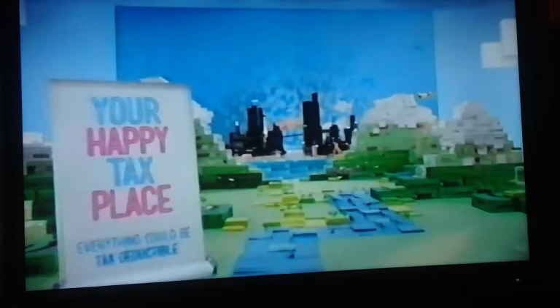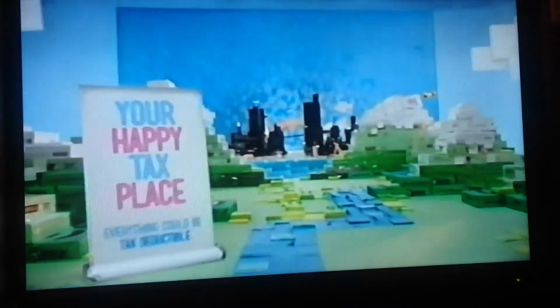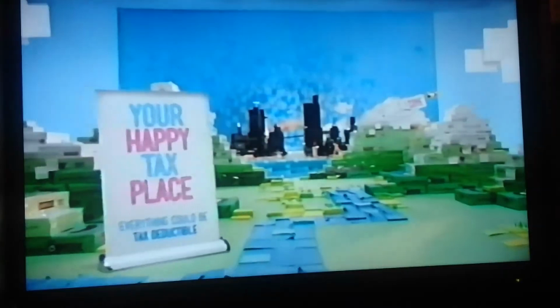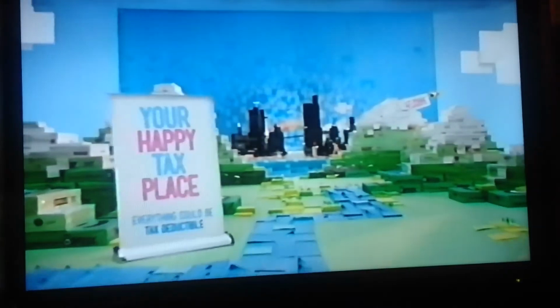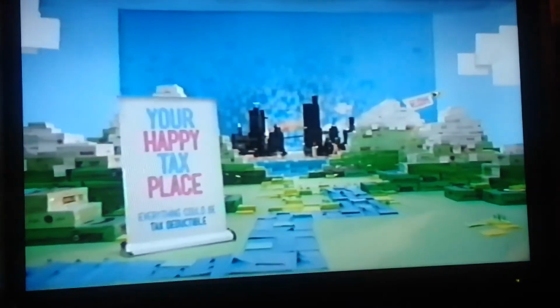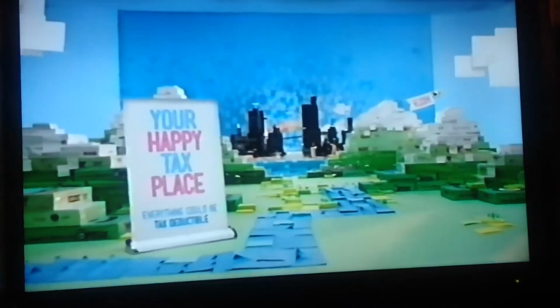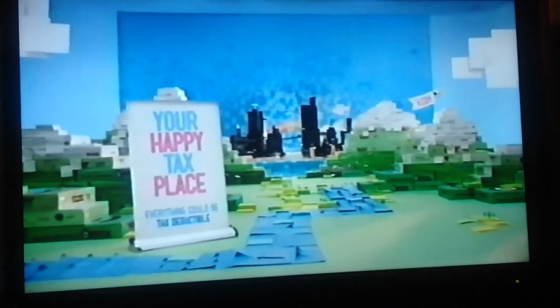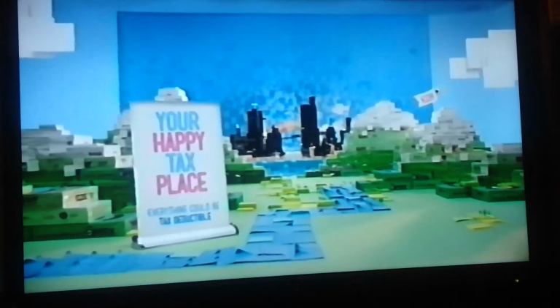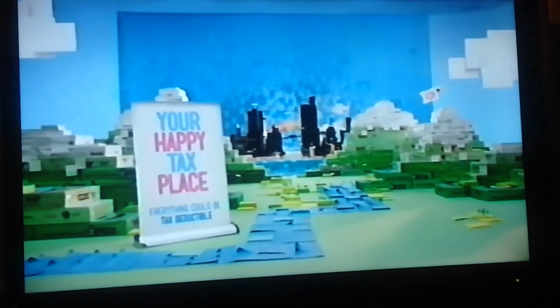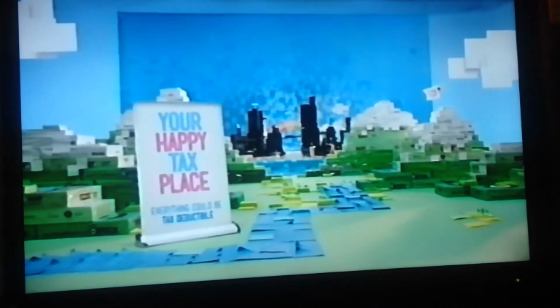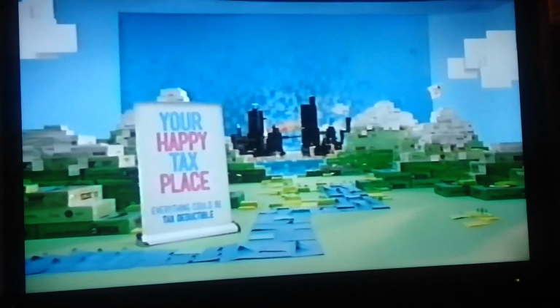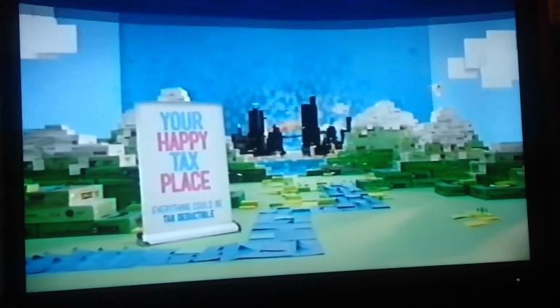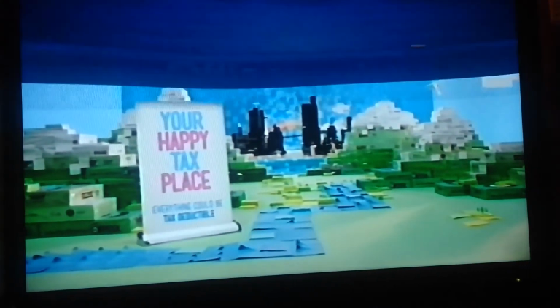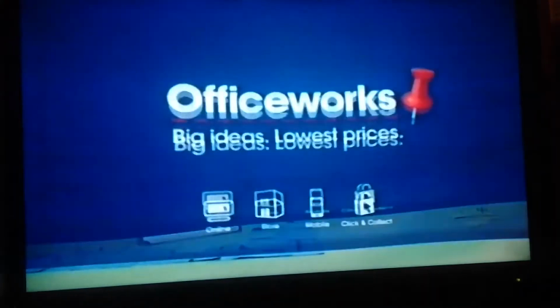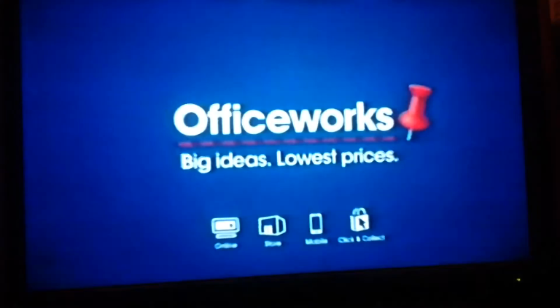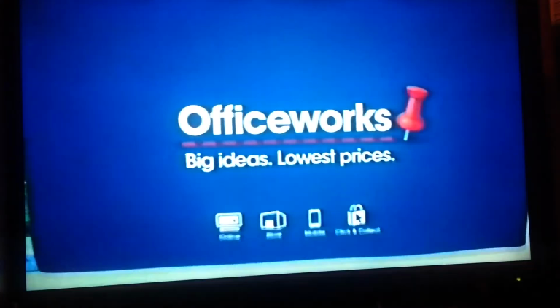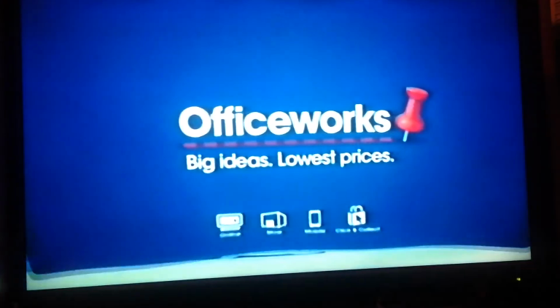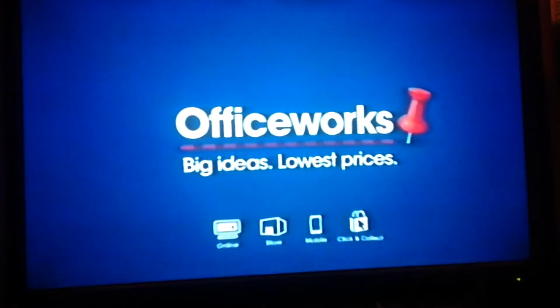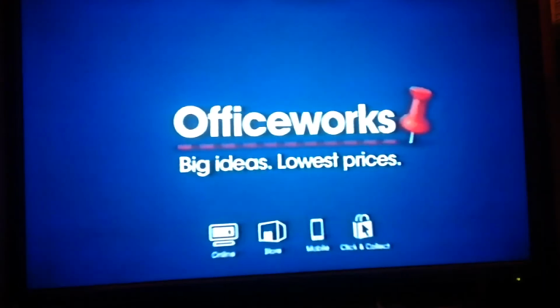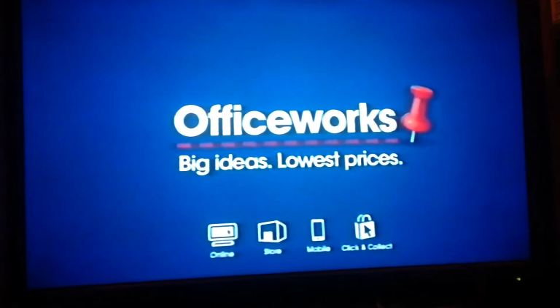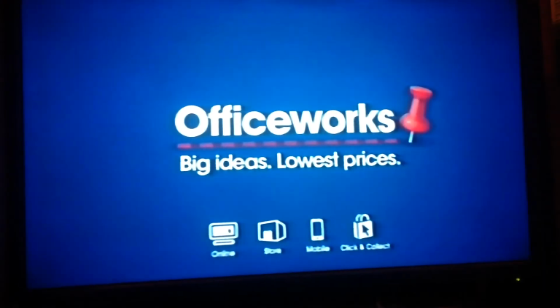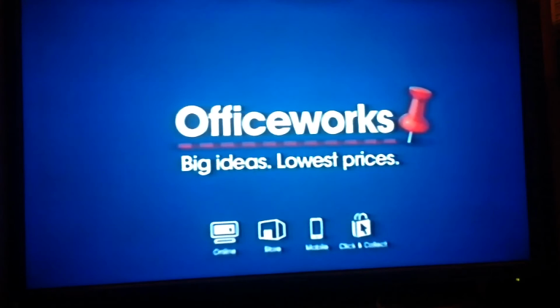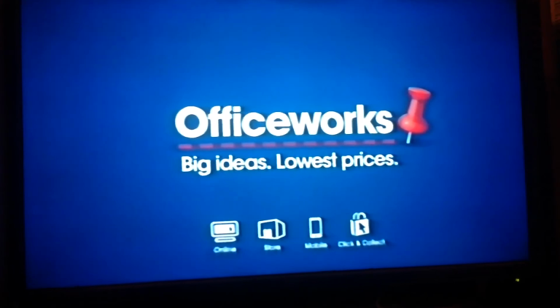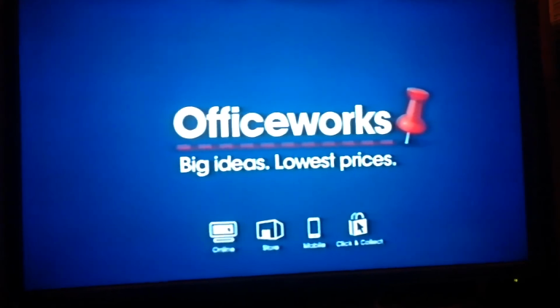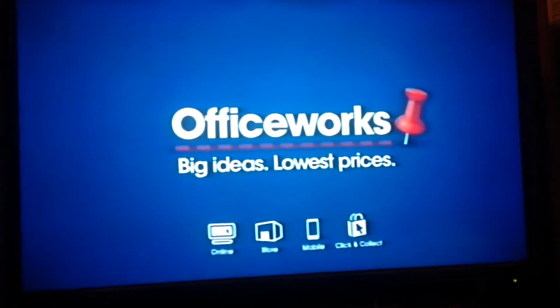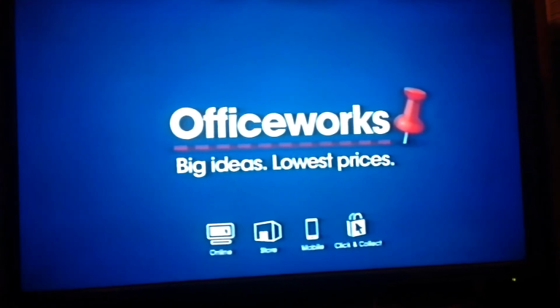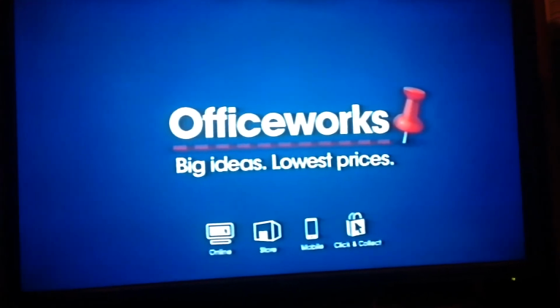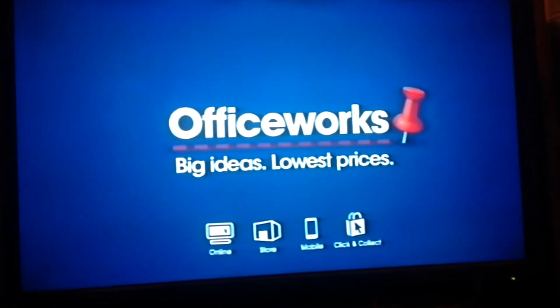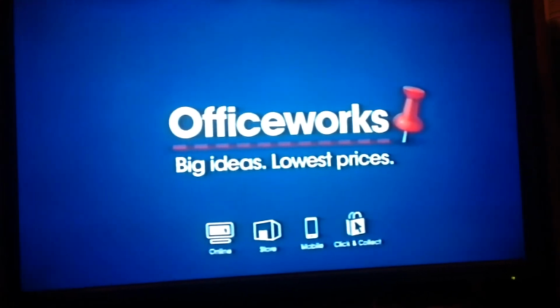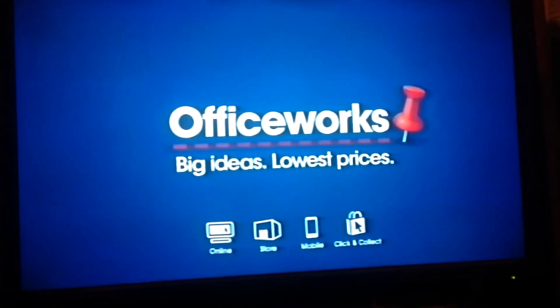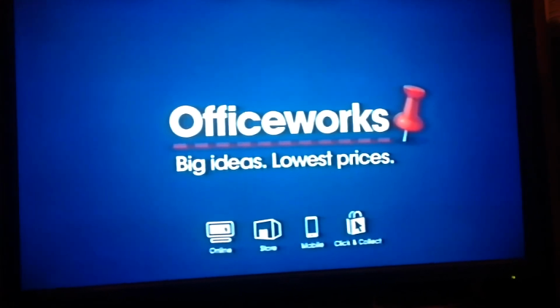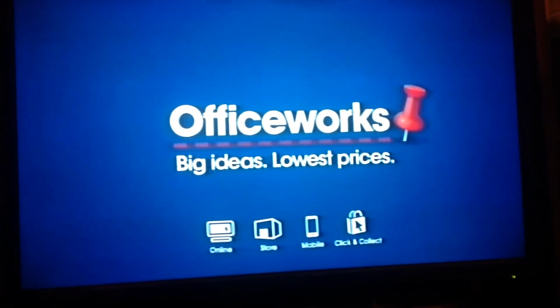So visit Officeworks, your happy tax place. If you've got the big ideas, Officeworks has the lowest prices.